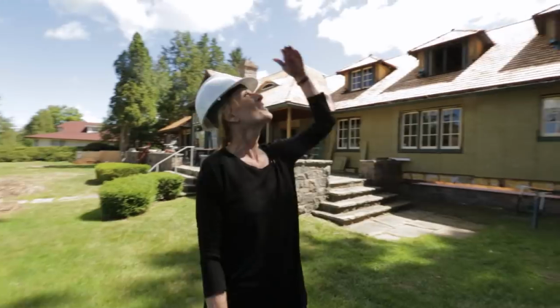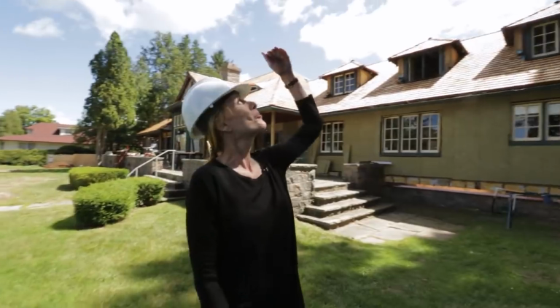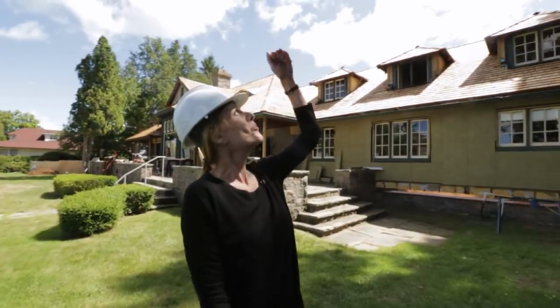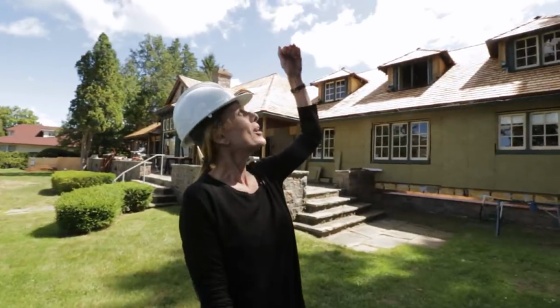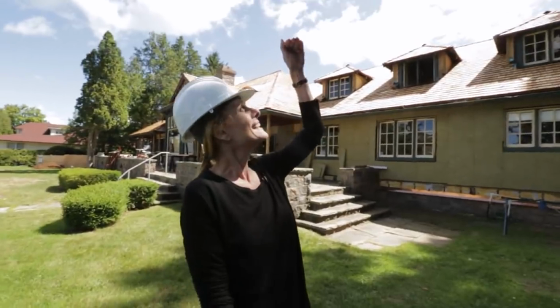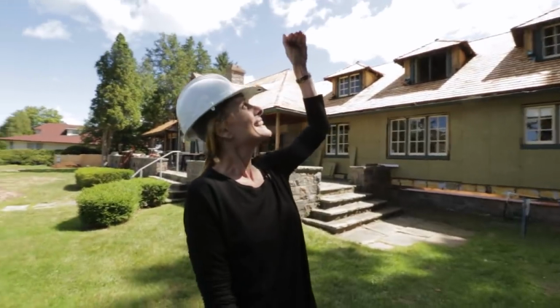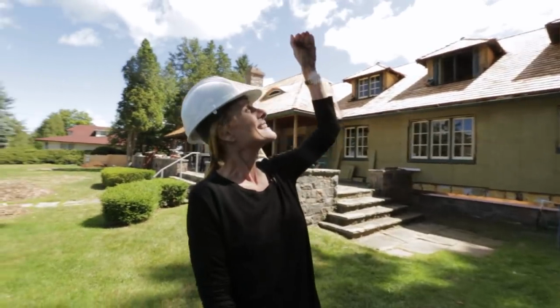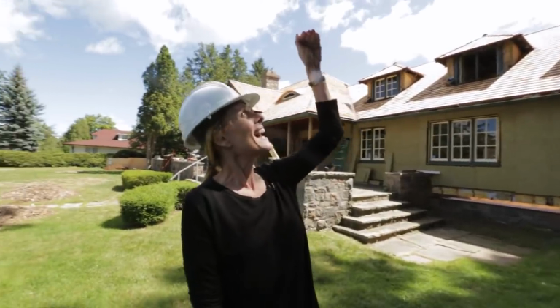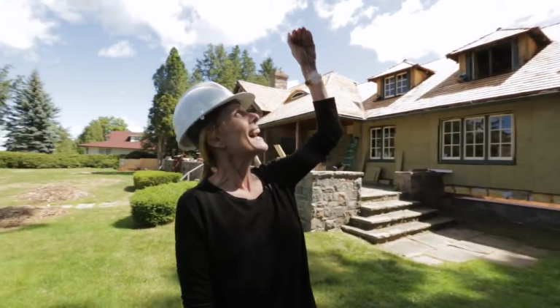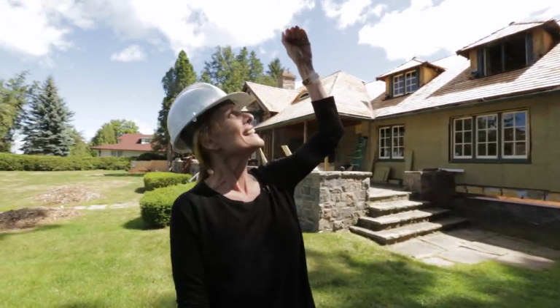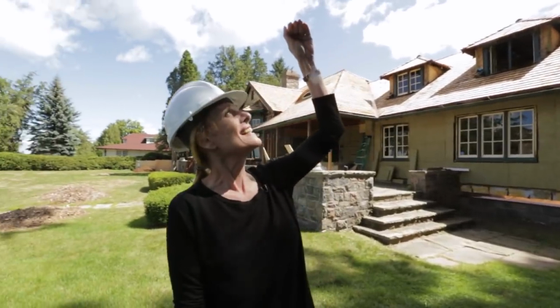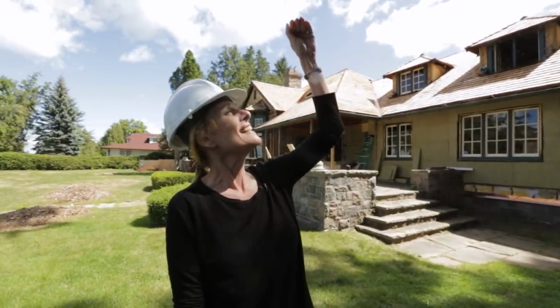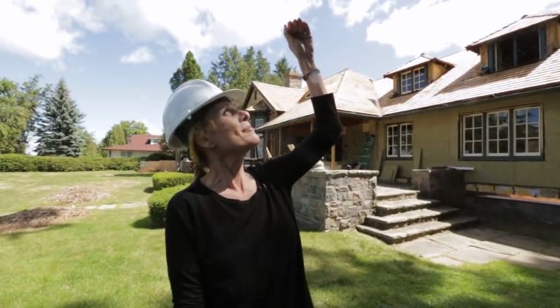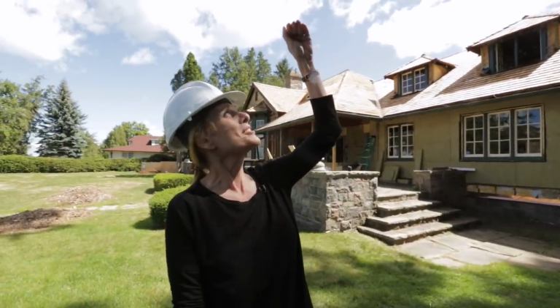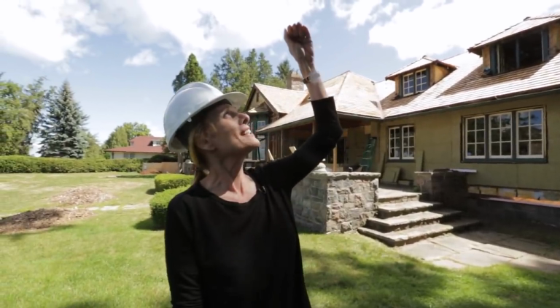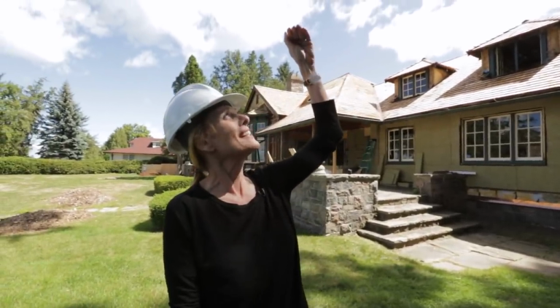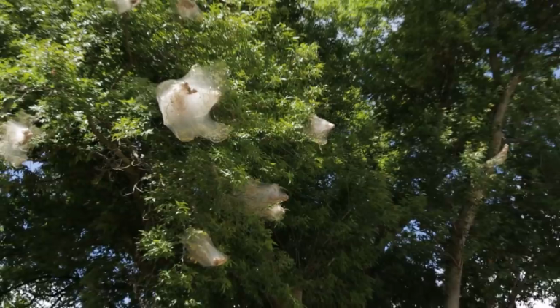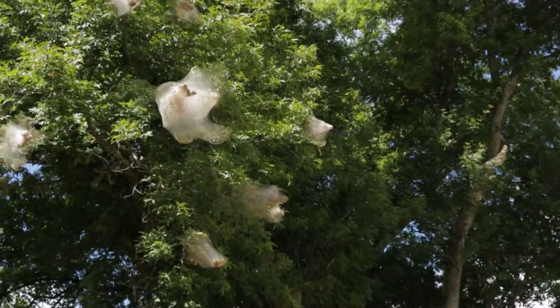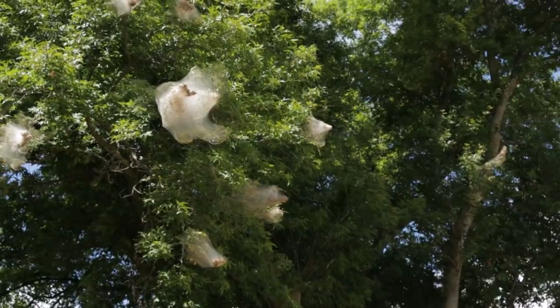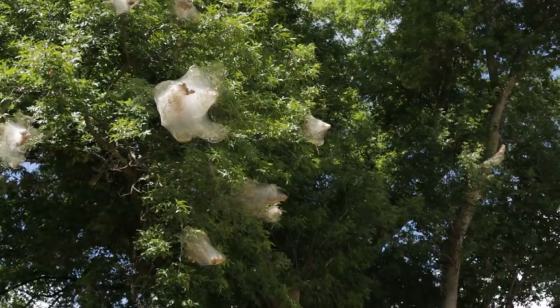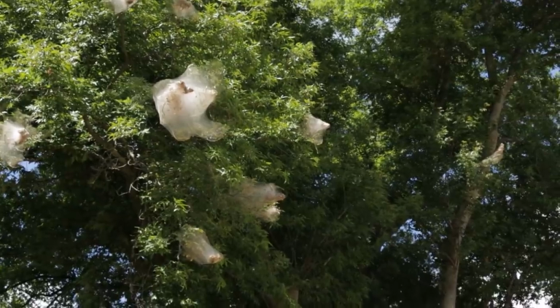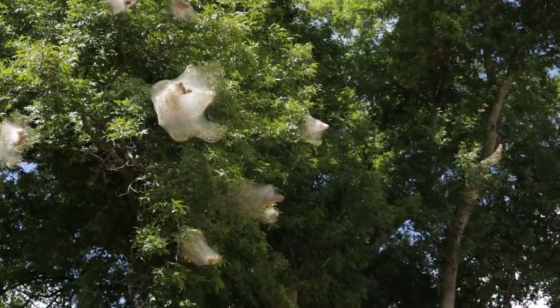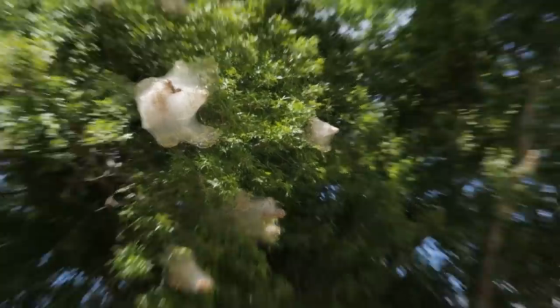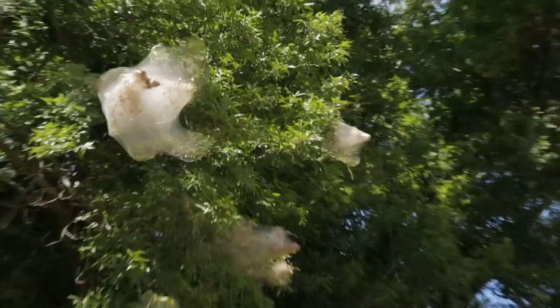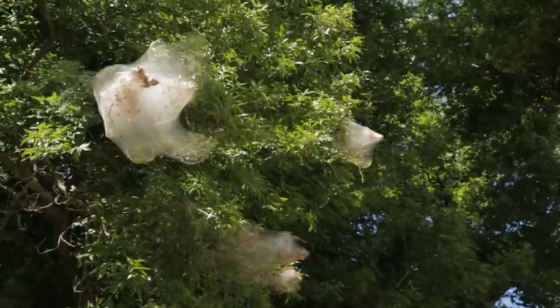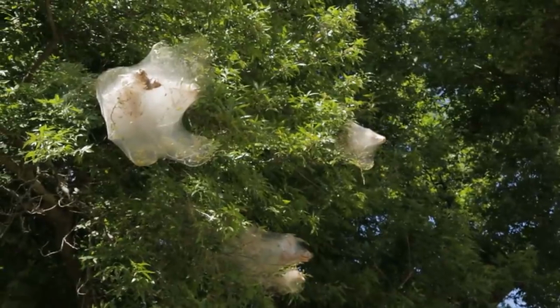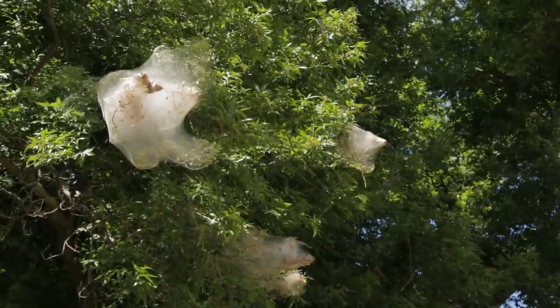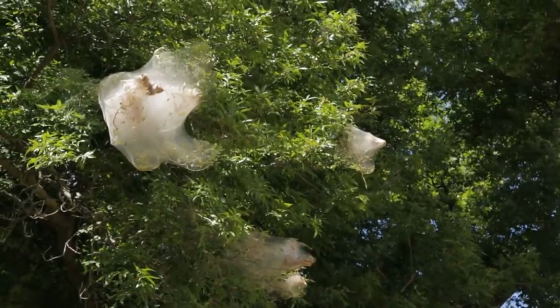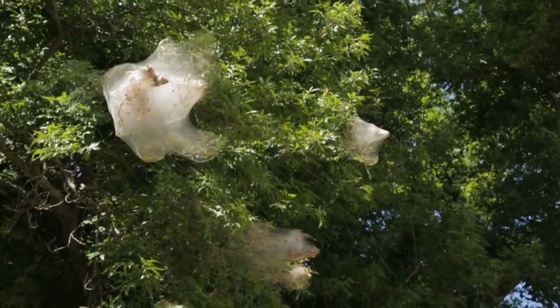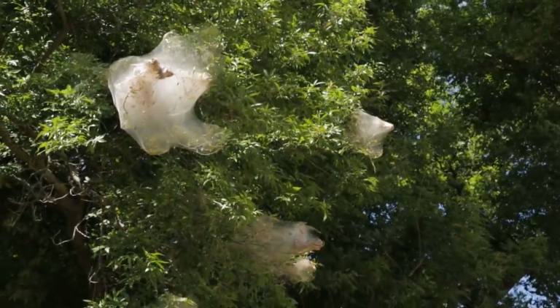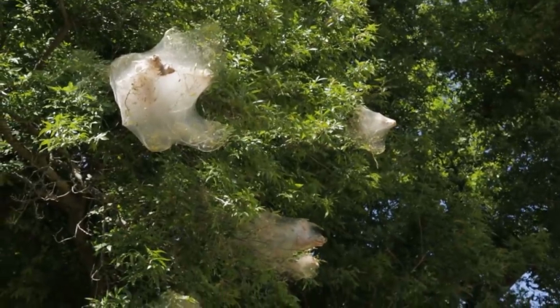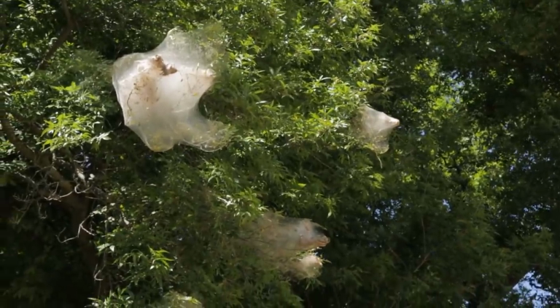What is that in my tree? Ten caterpillars. Well, so what does that mean?